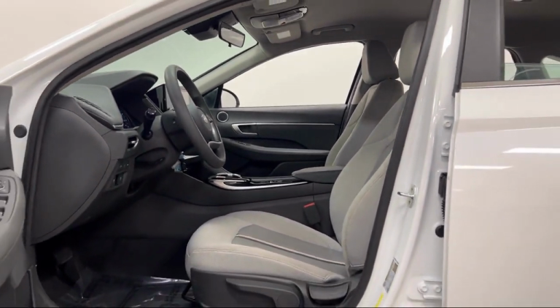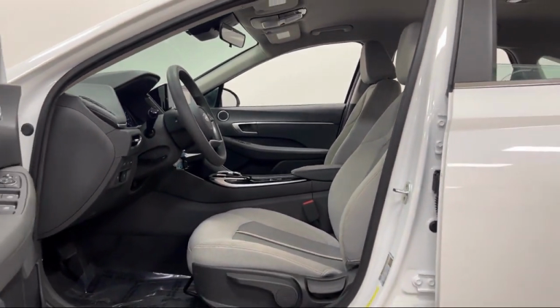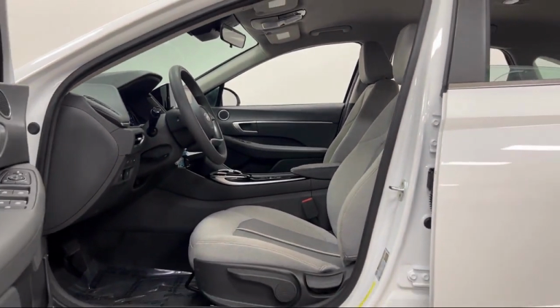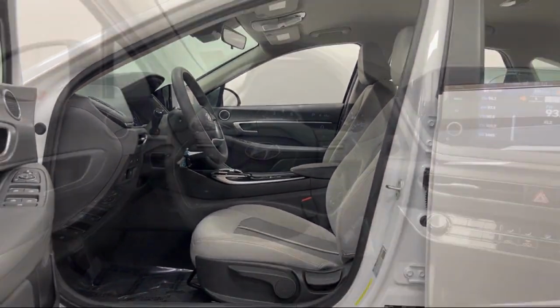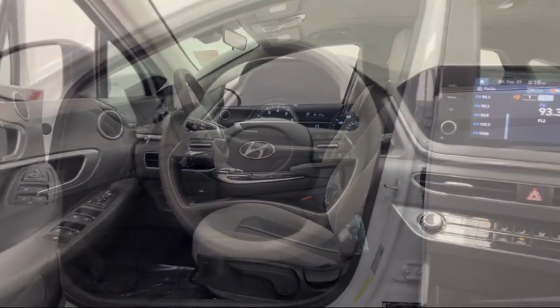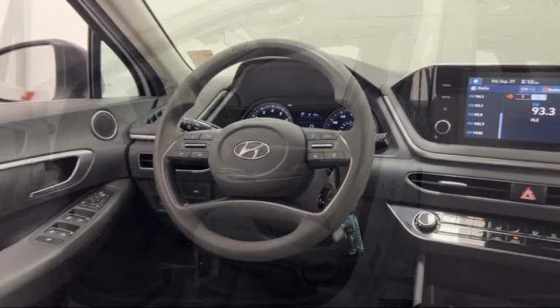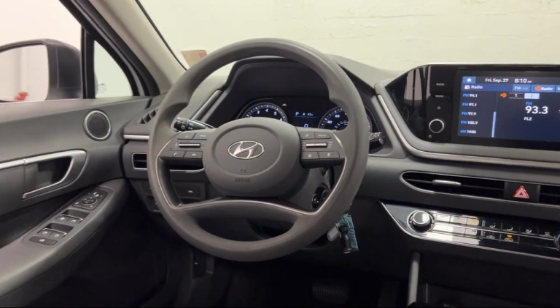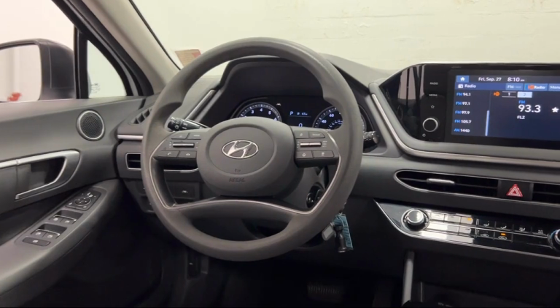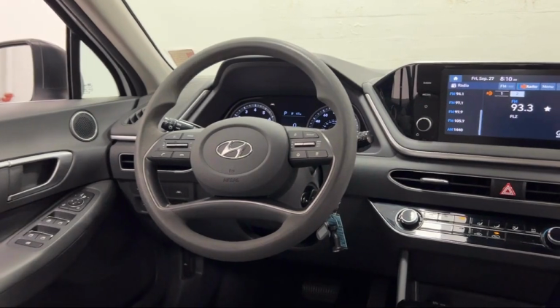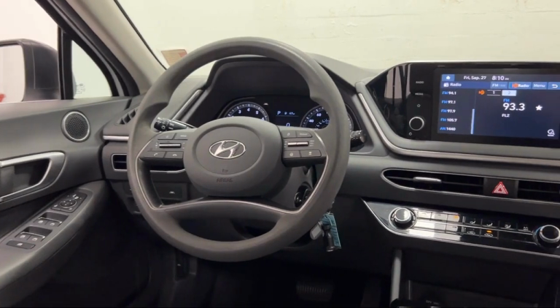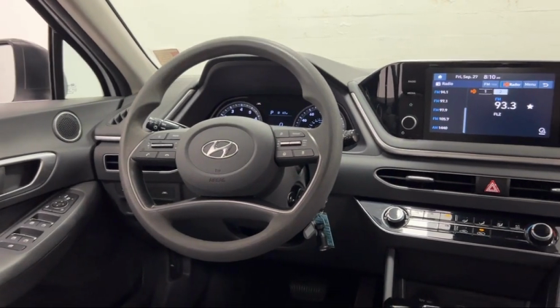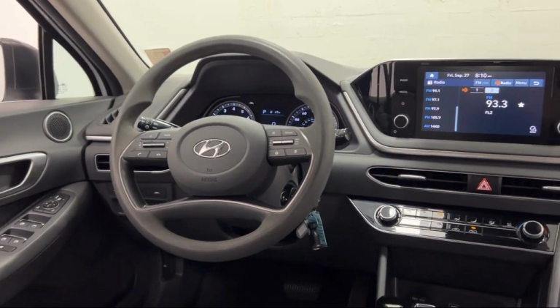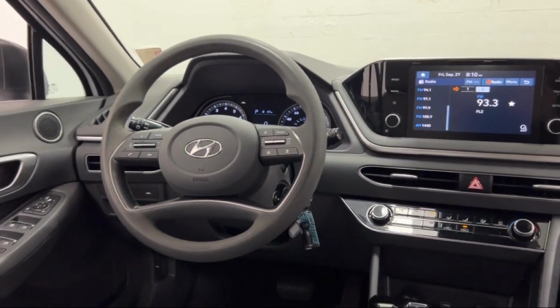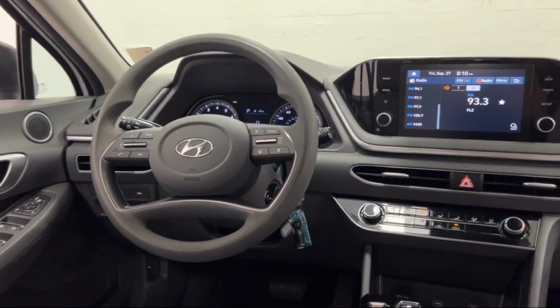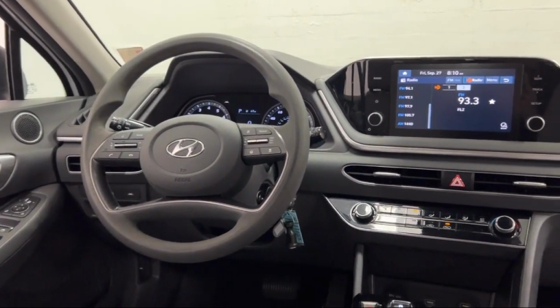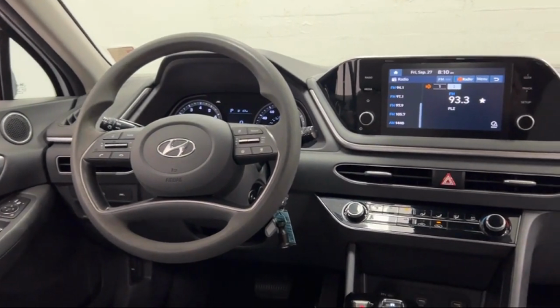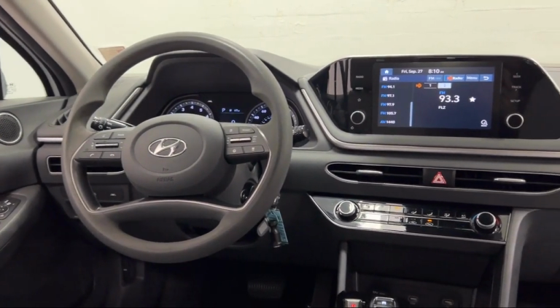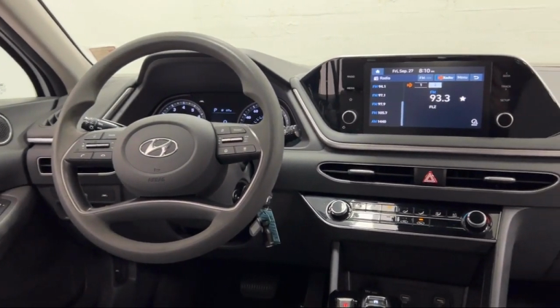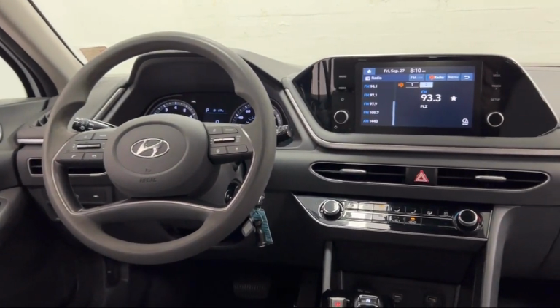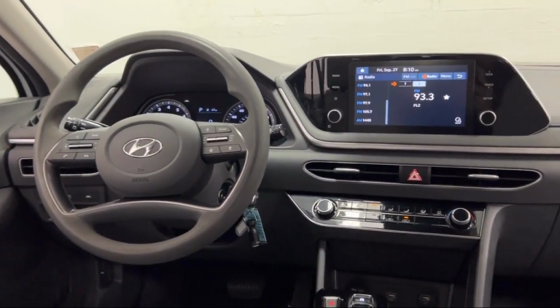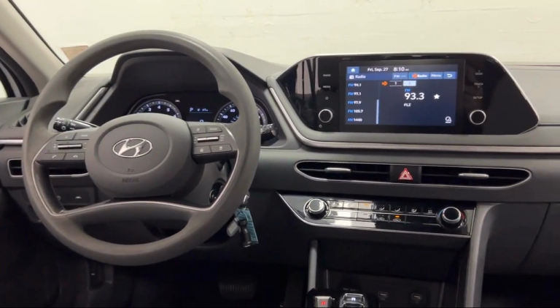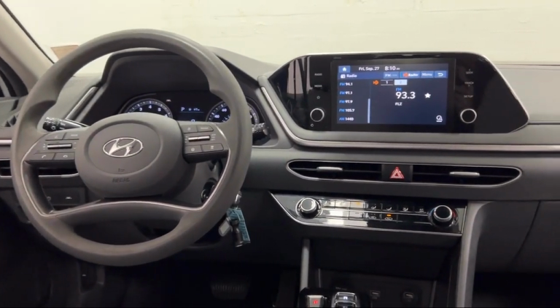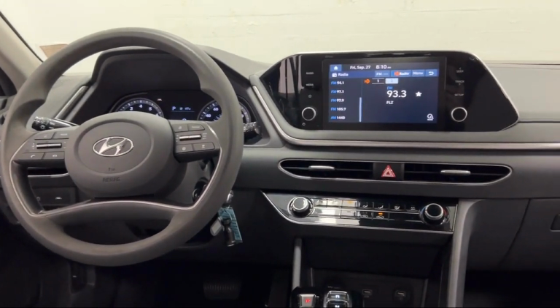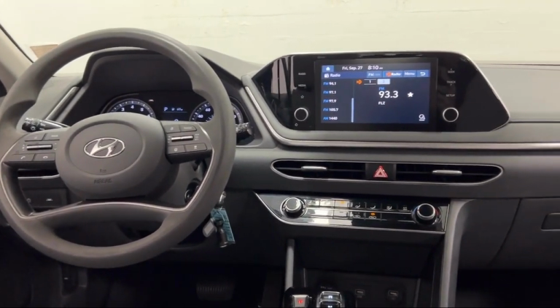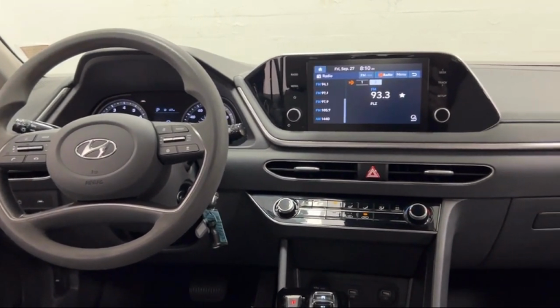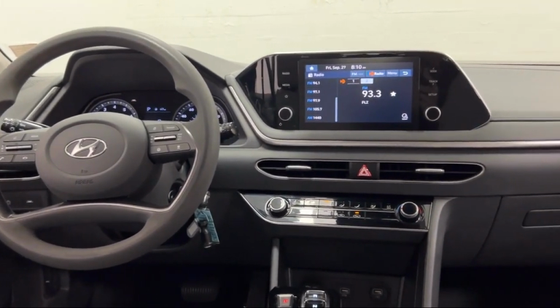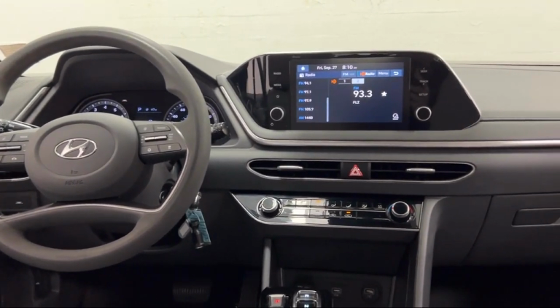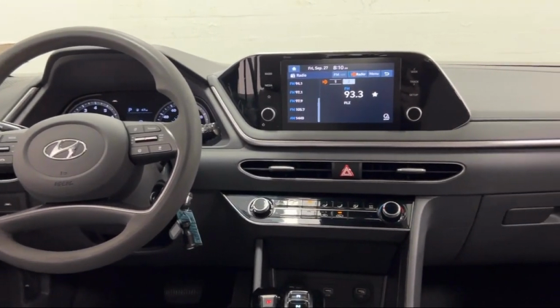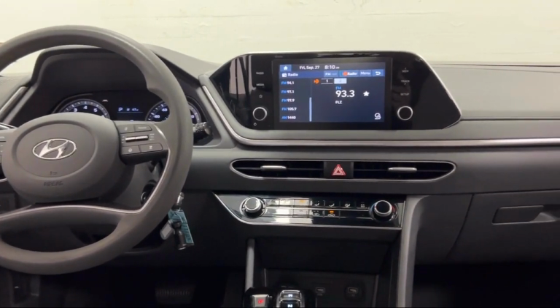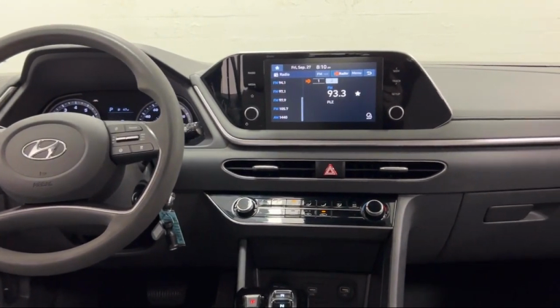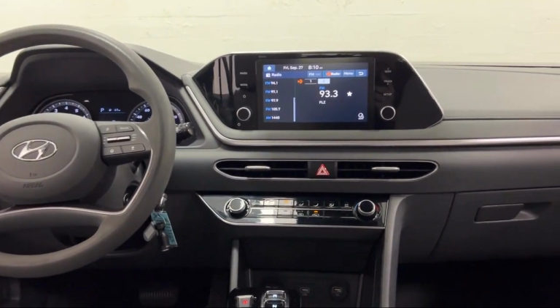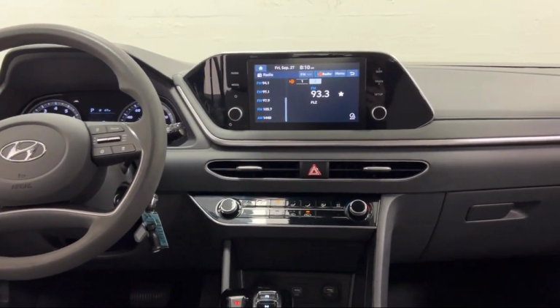Drive Mode Selector. And it has less than 25,000 miles on the odometer.